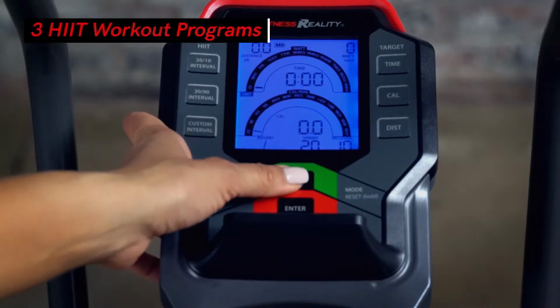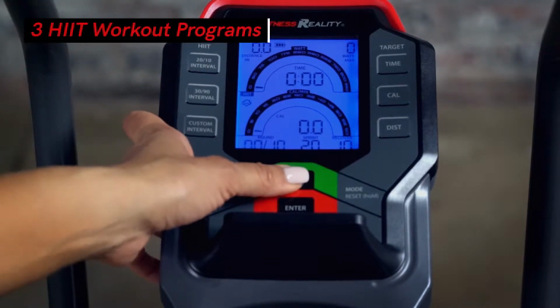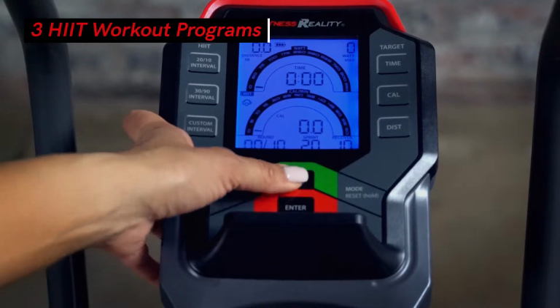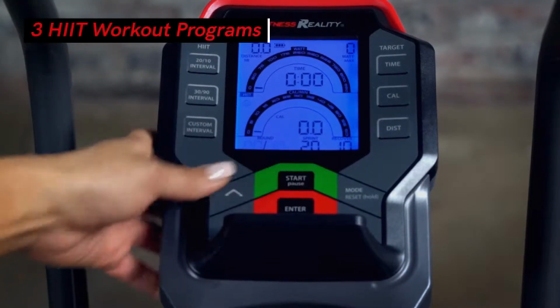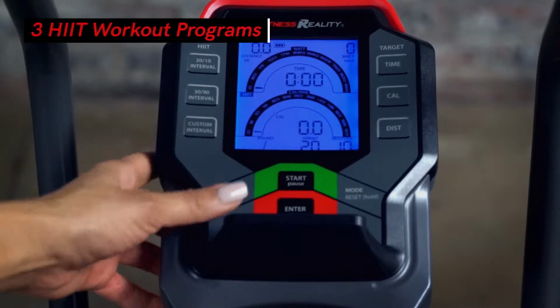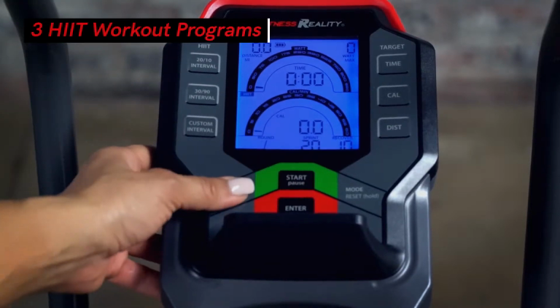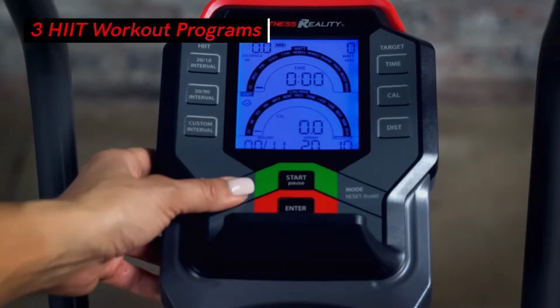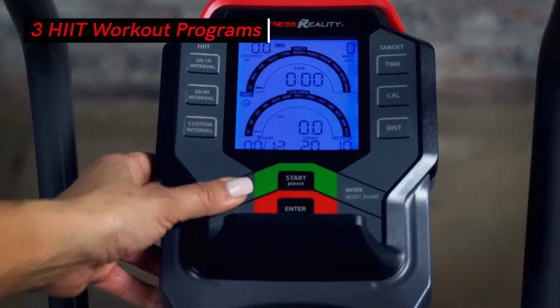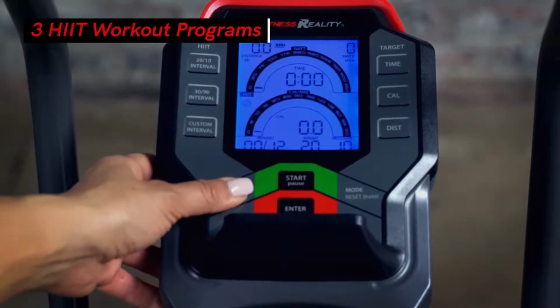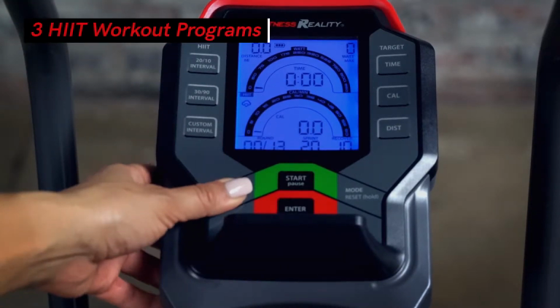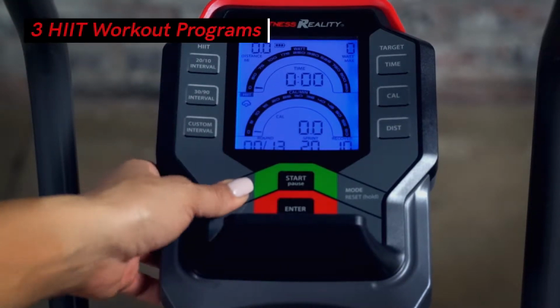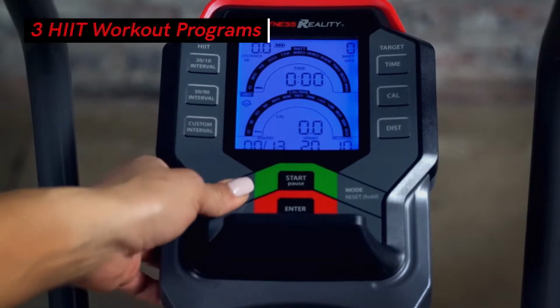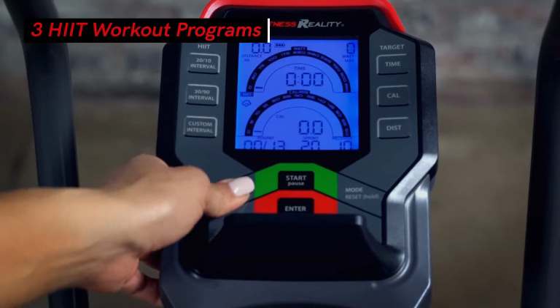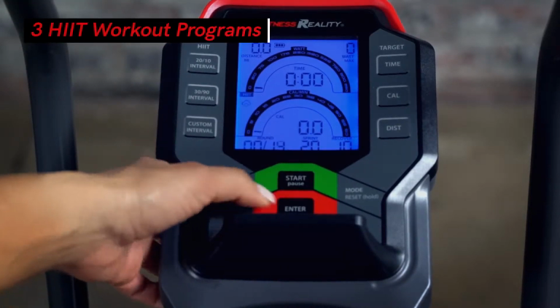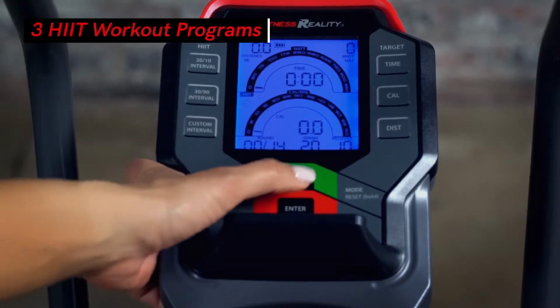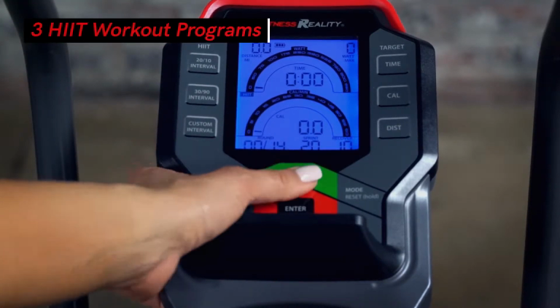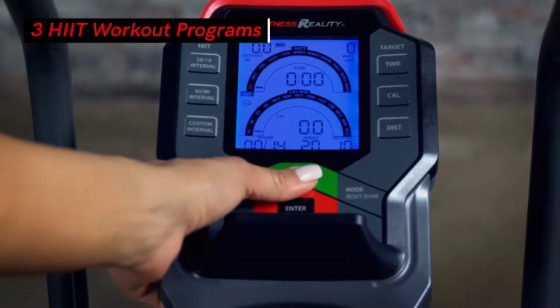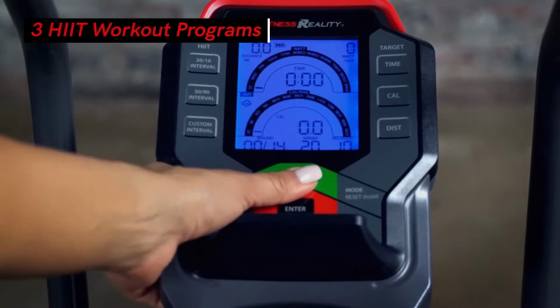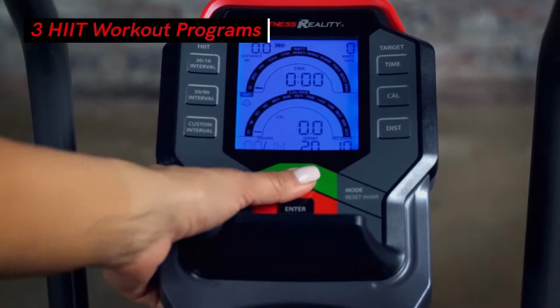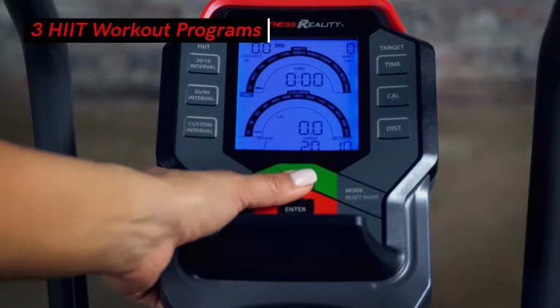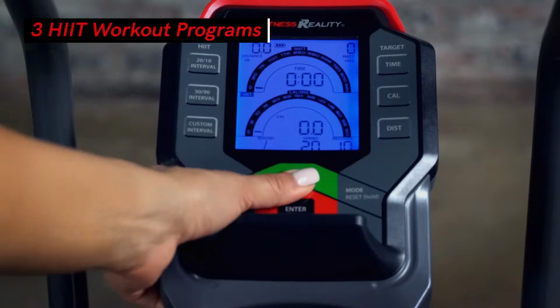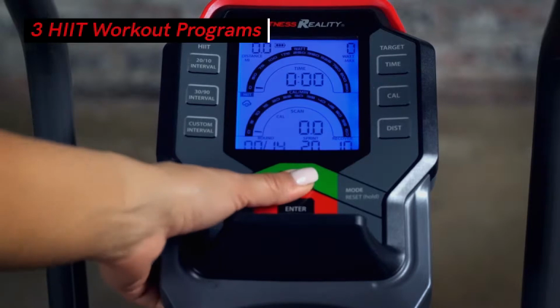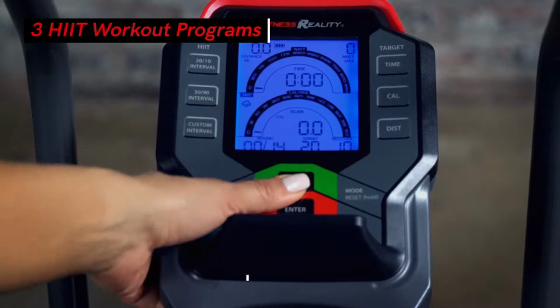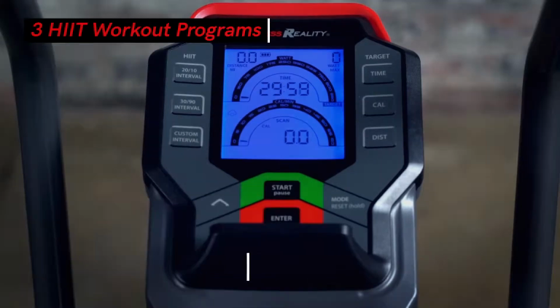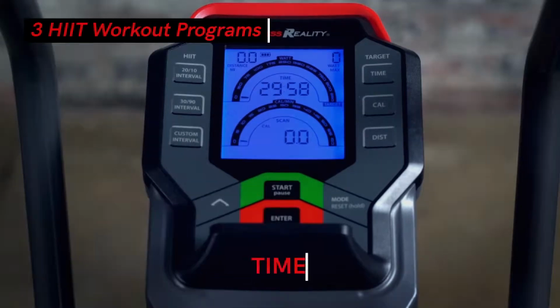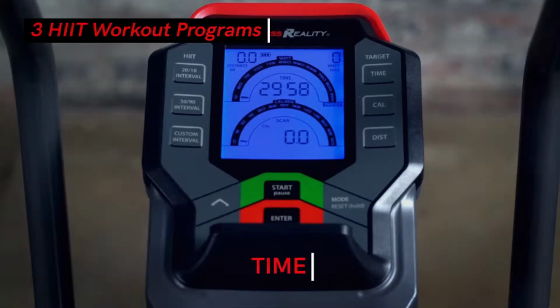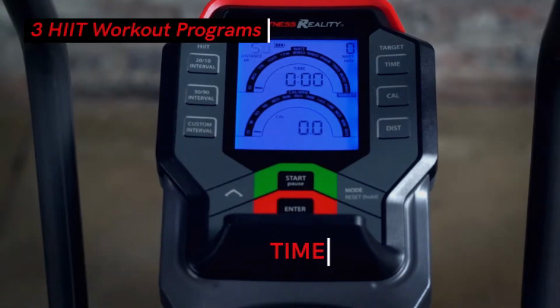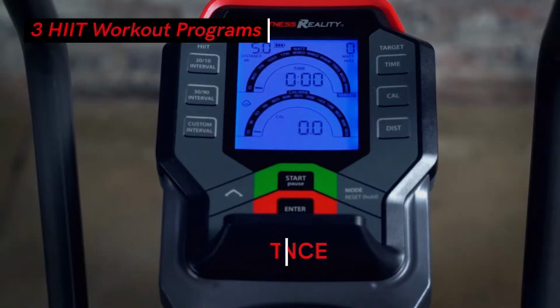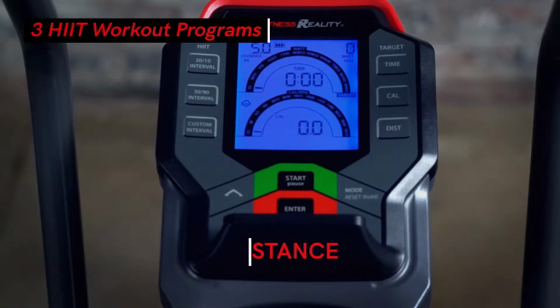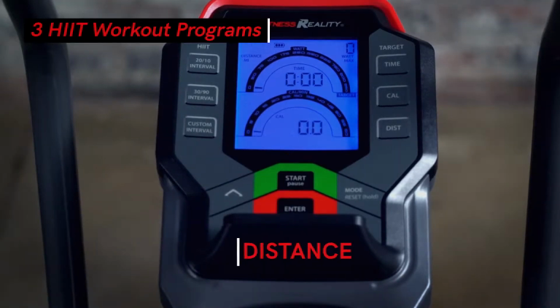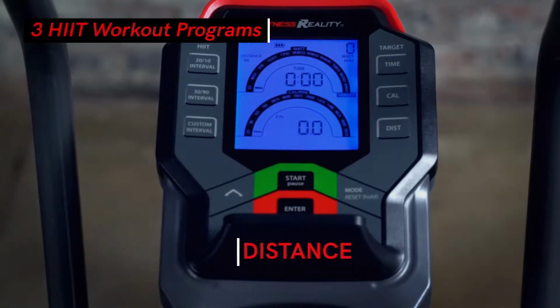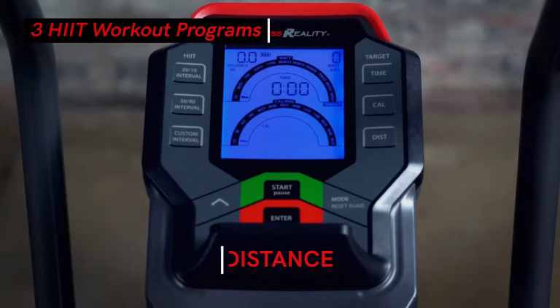Choose your intensity with two preset HIIT workout programs, a customizable HIIT workout program, and three workout goal settings of time, distance, and calories.